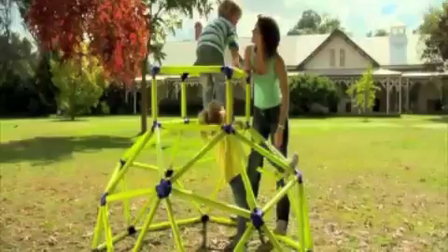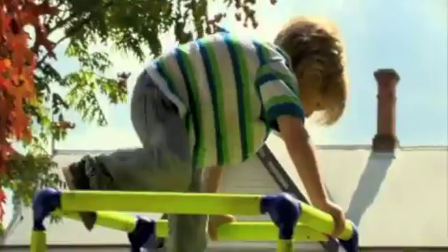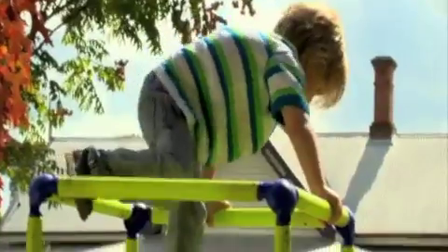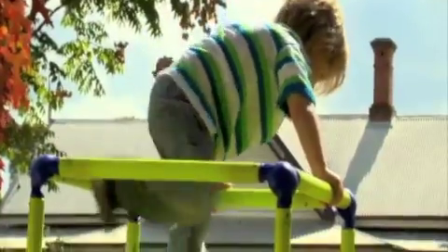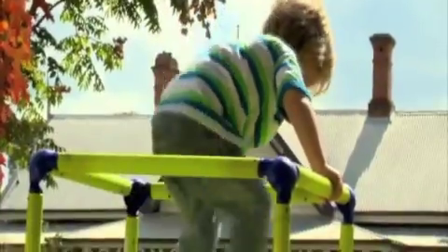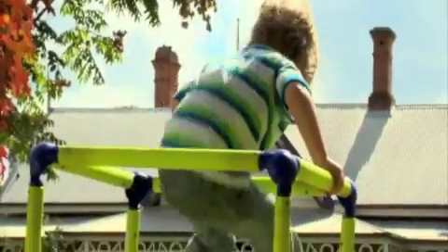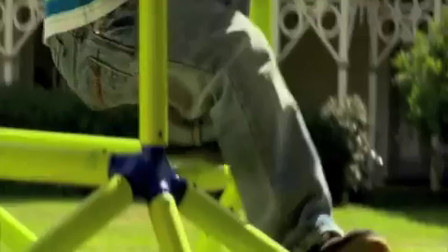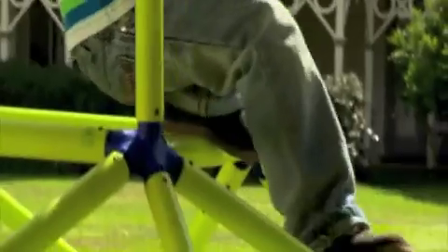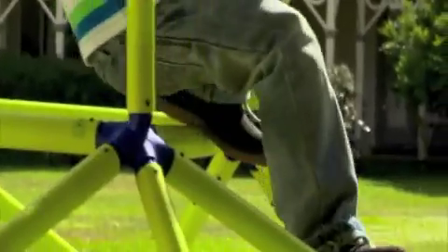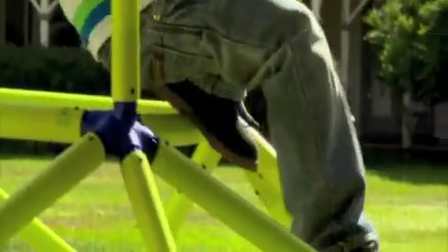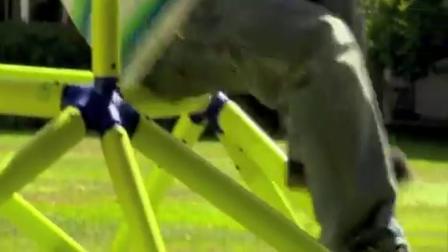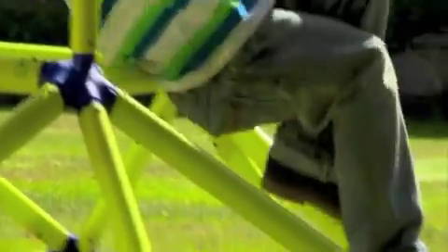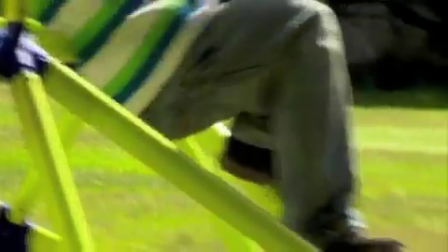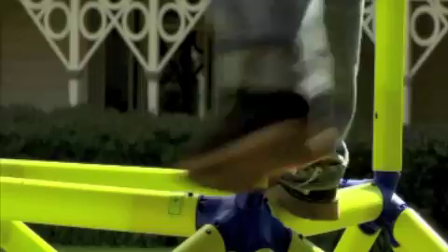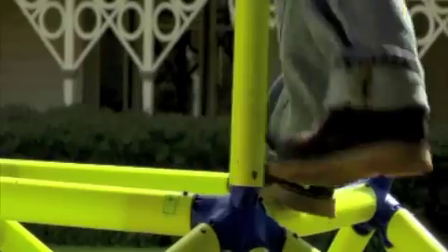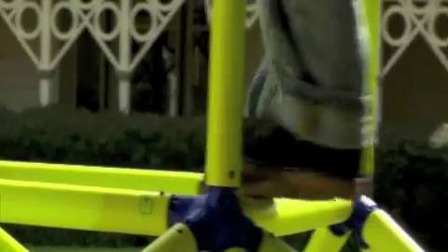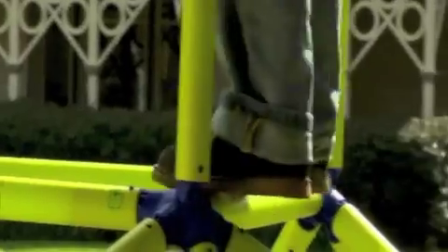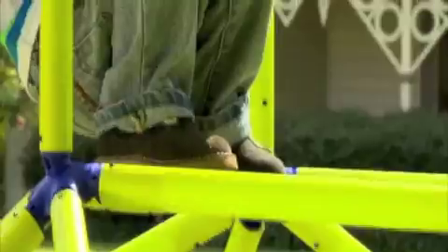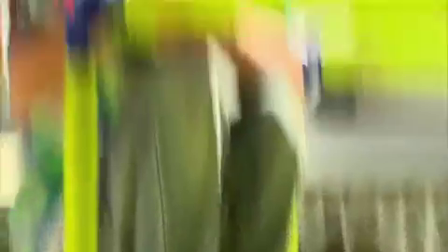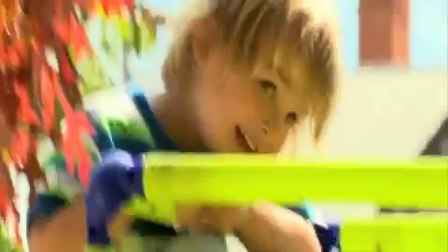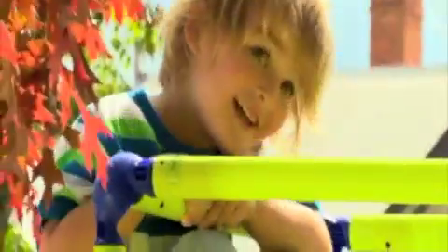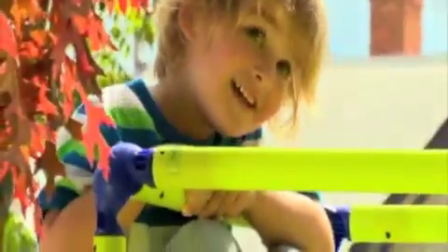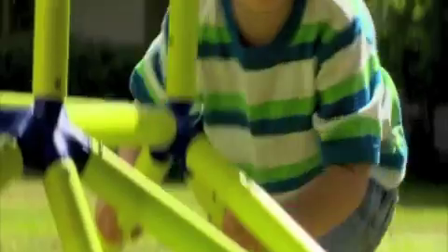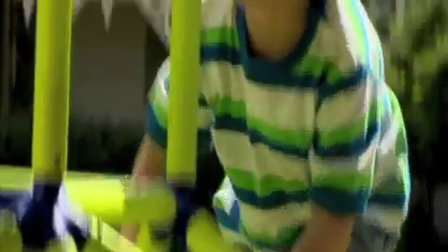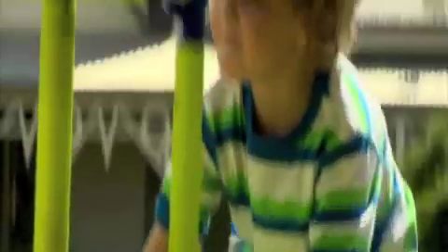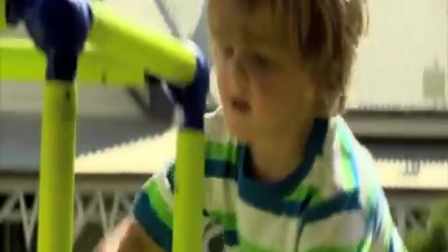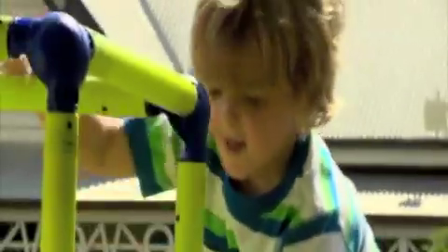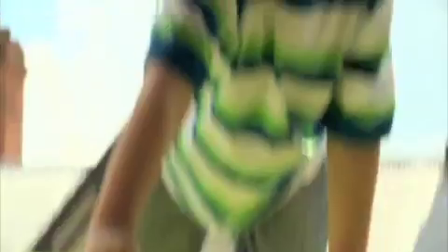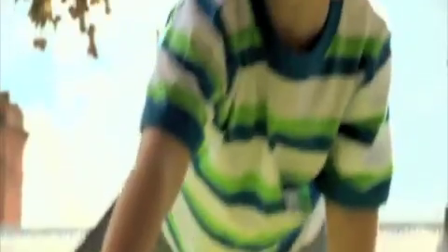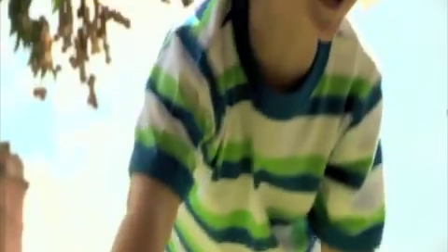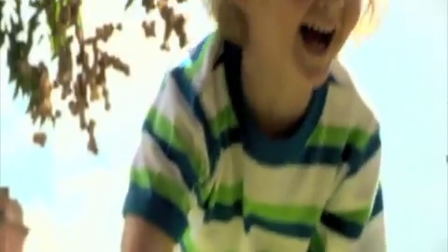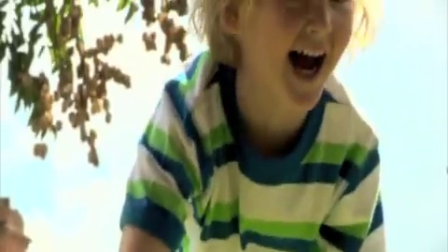Thanks to the perfect indoor or outdoor play gym with loads of climbing fun, giggles and adventure, all creating smiling monkeys.